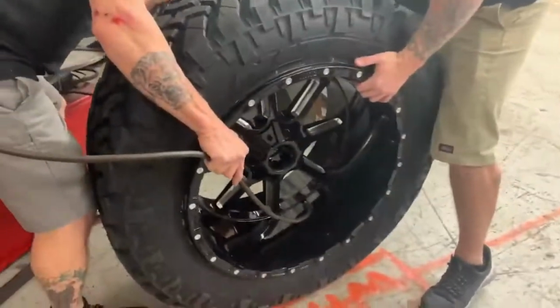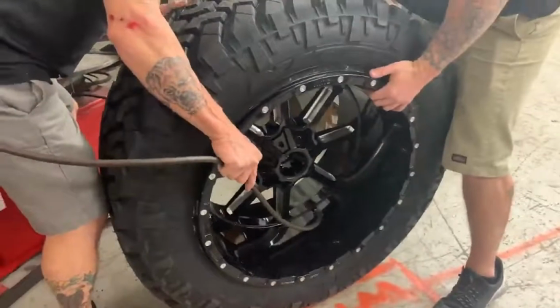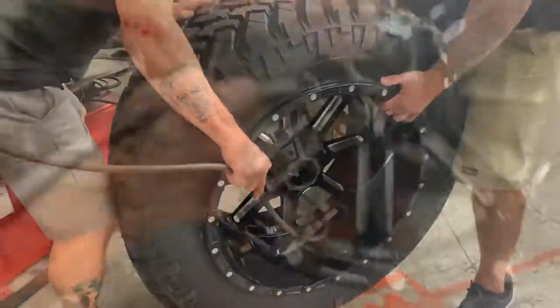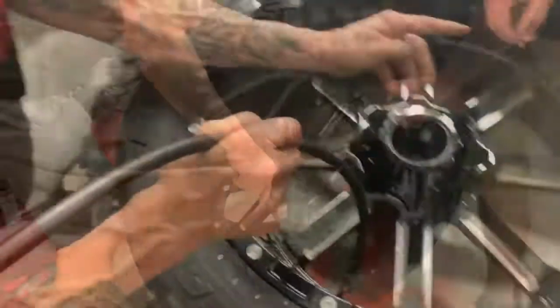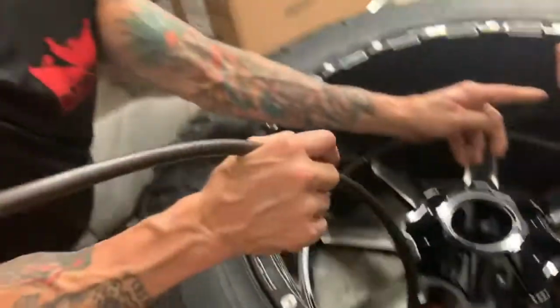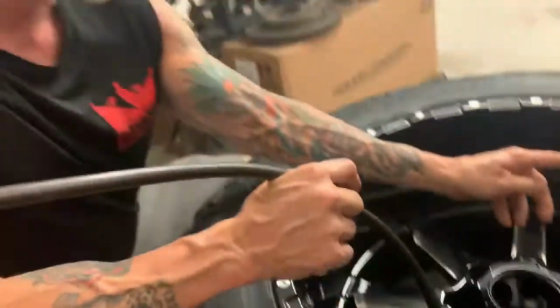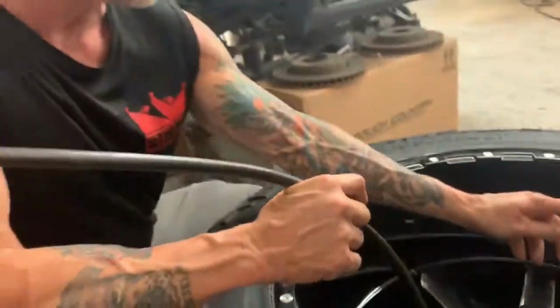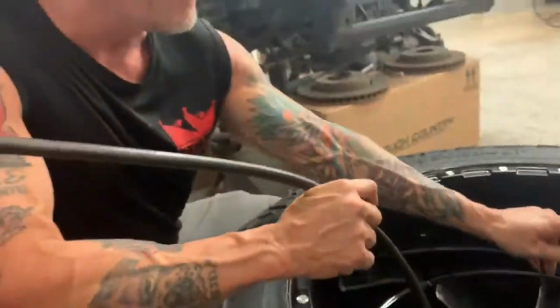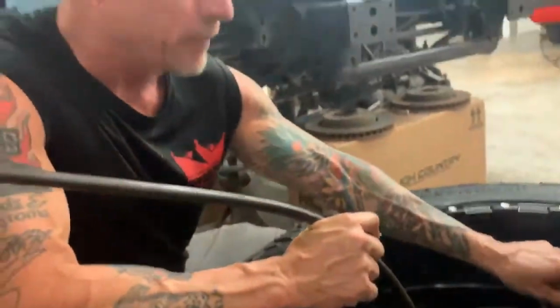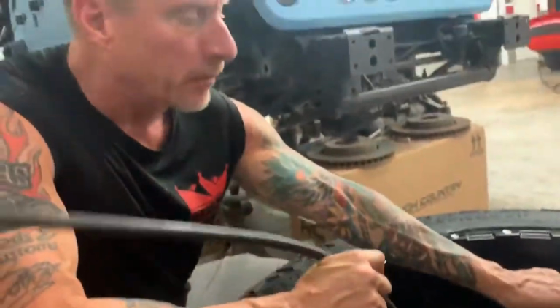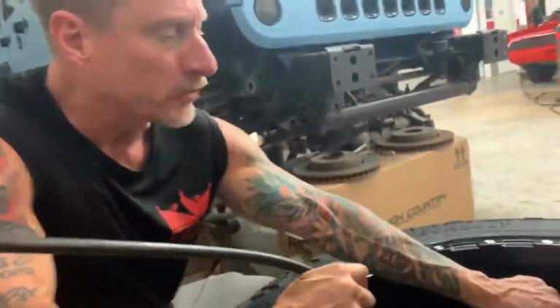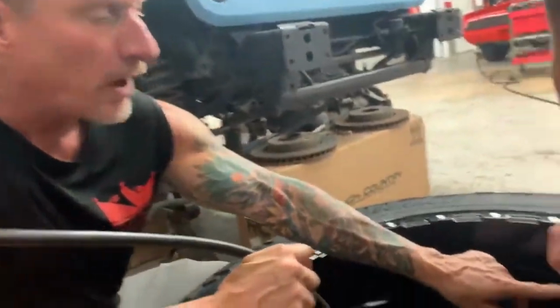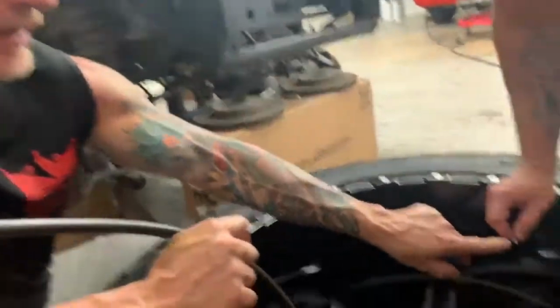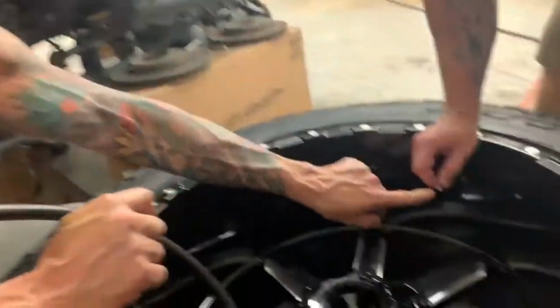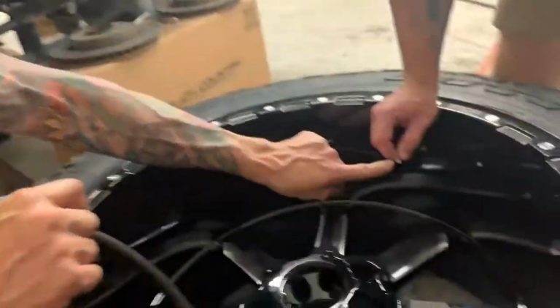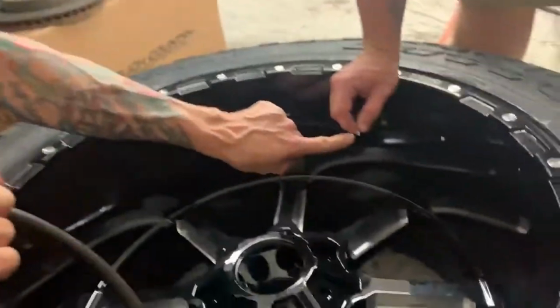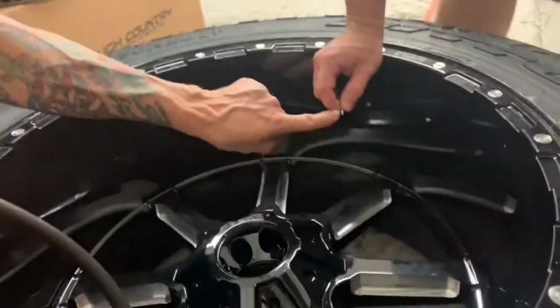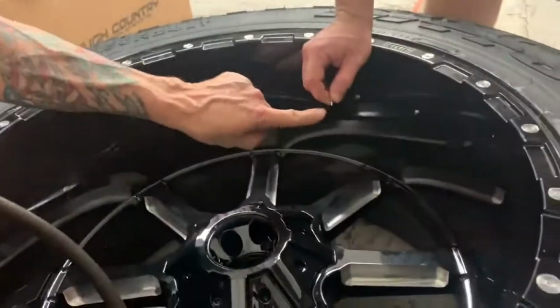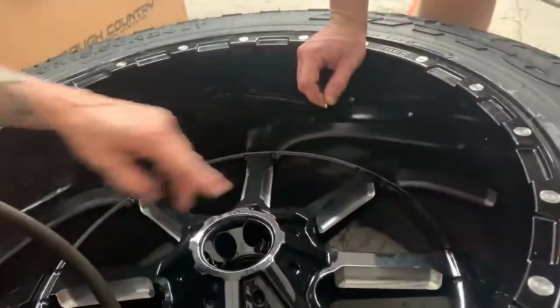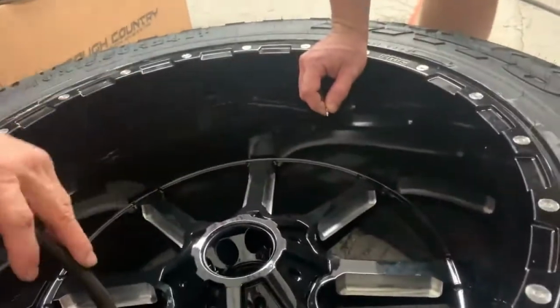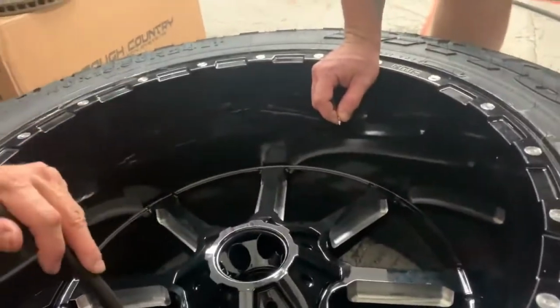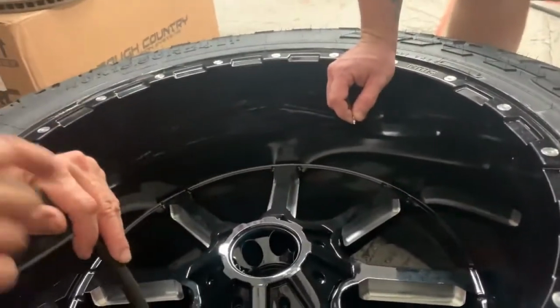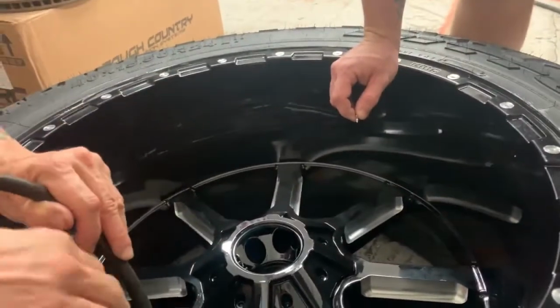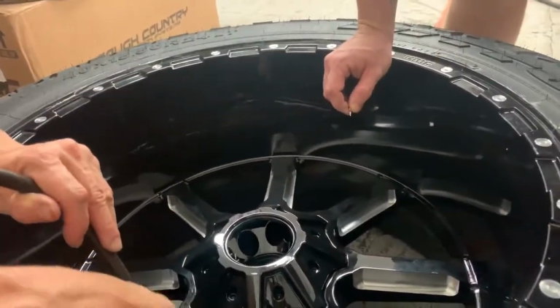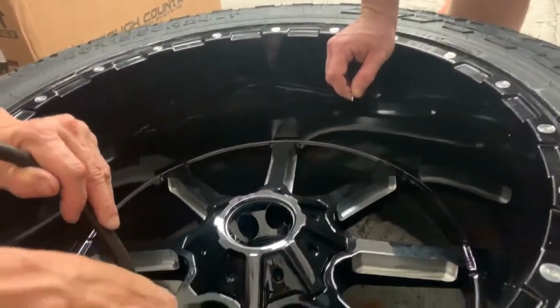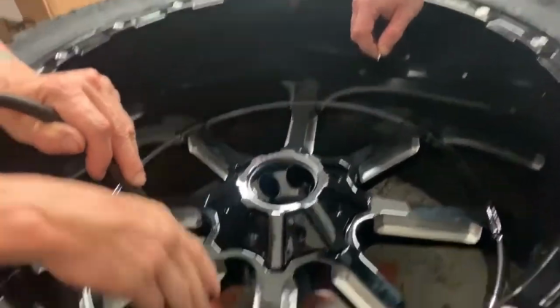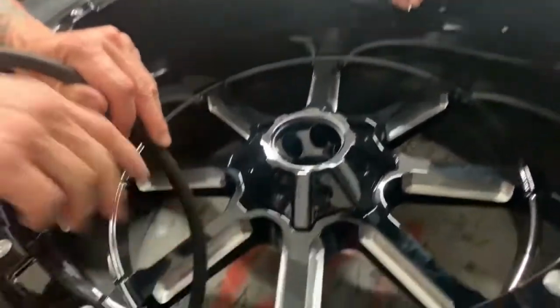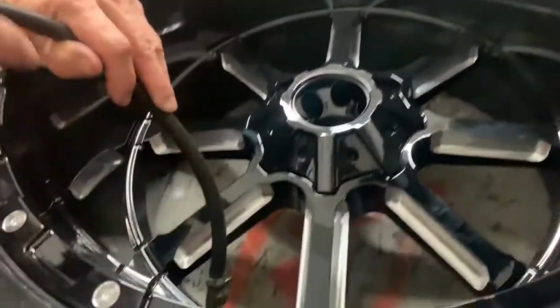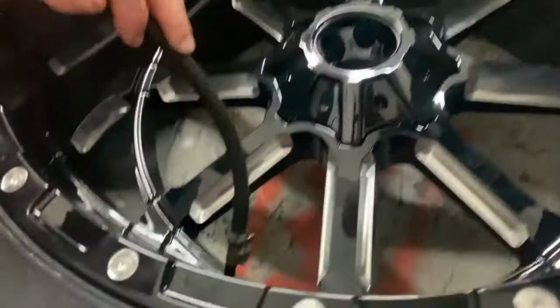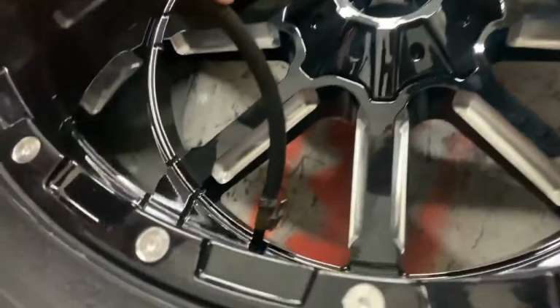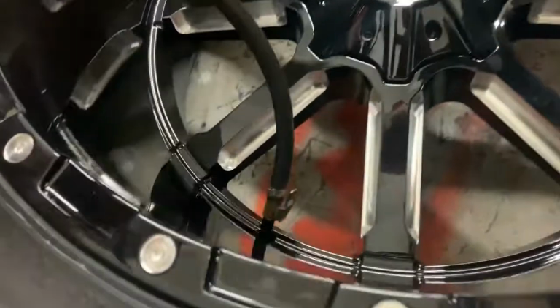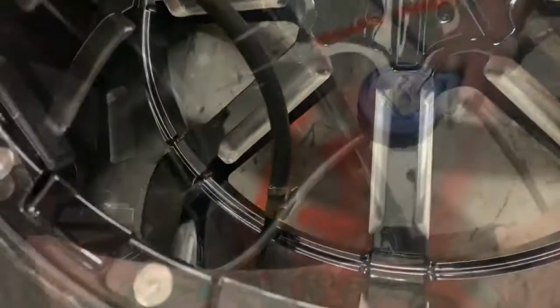This is the Schrader valve that Bob was talking about, right here, that fits inside of the valve stem itself.